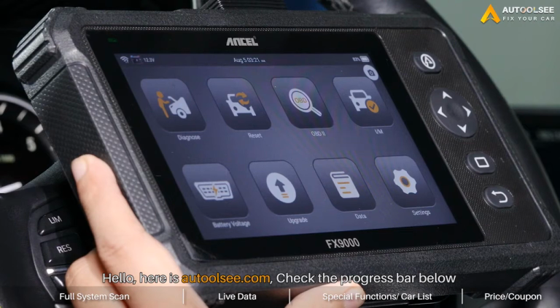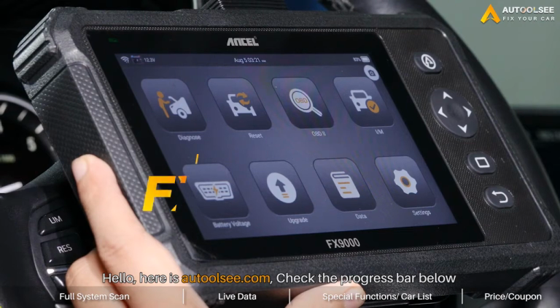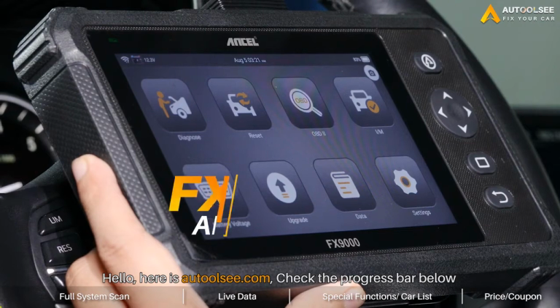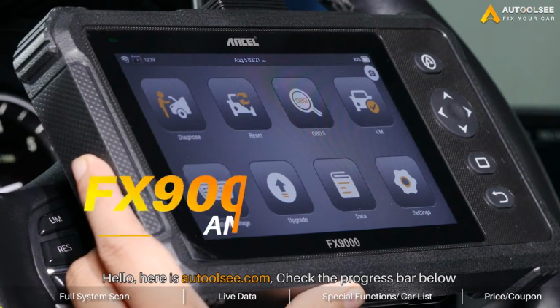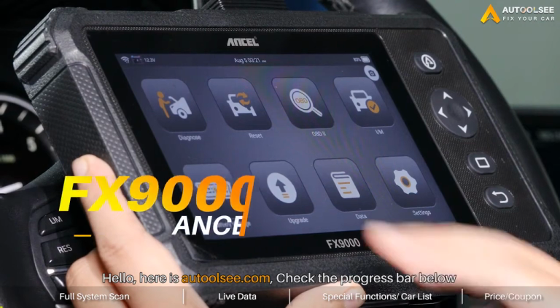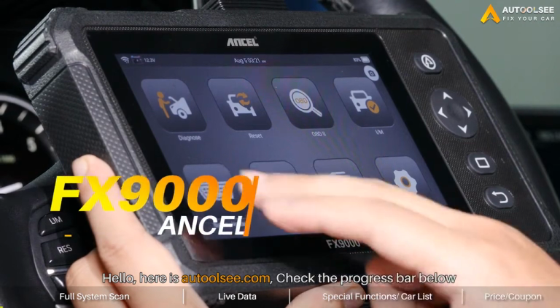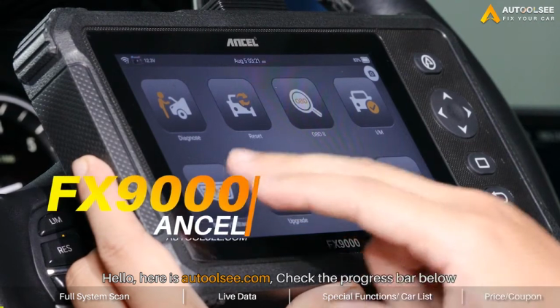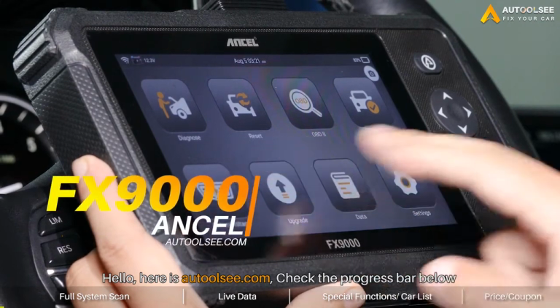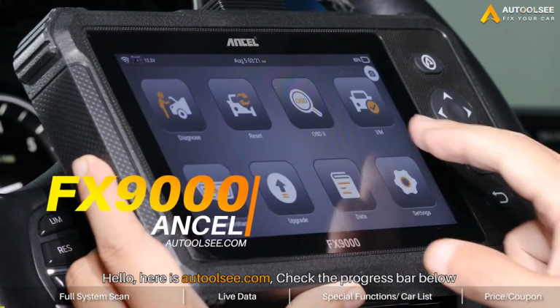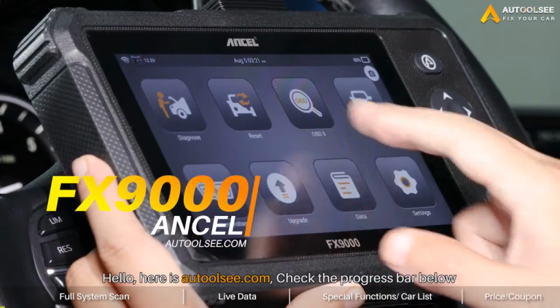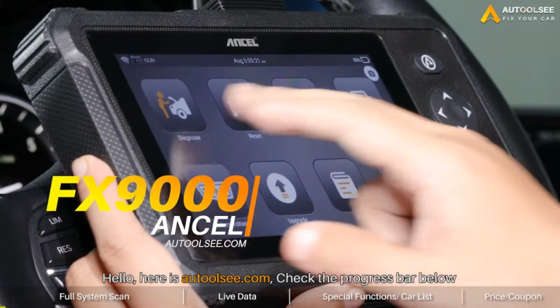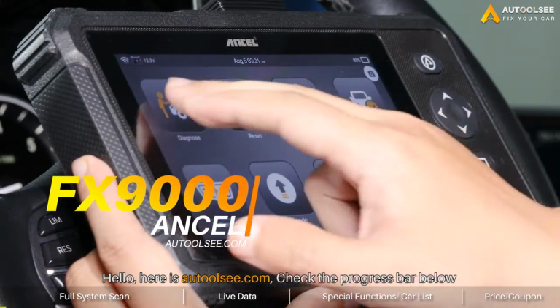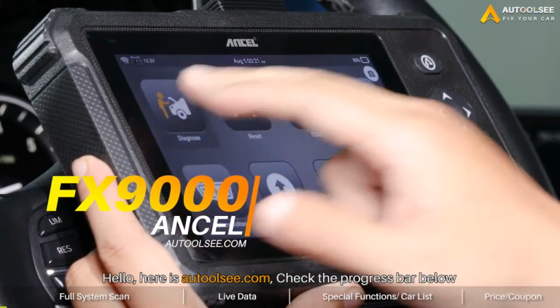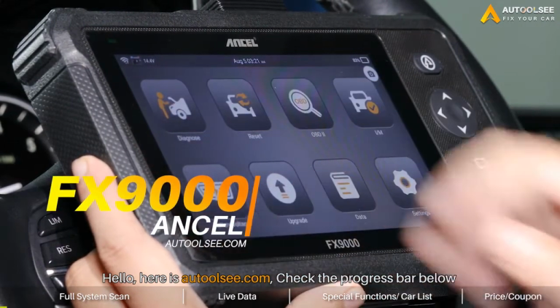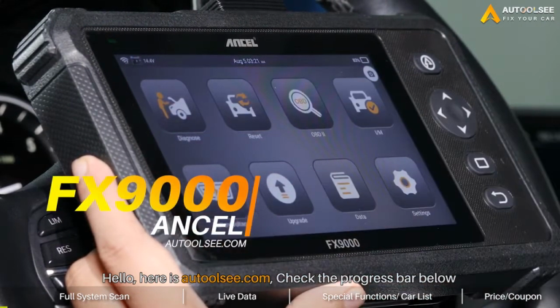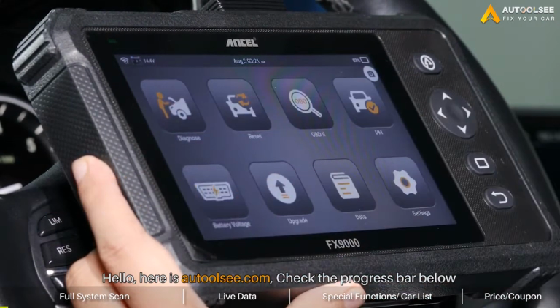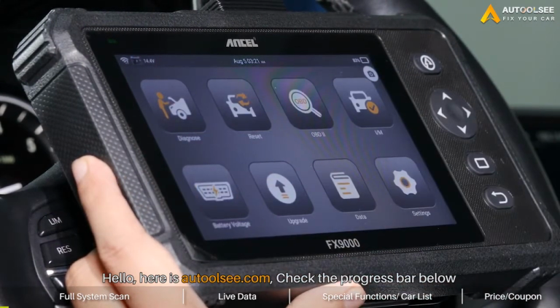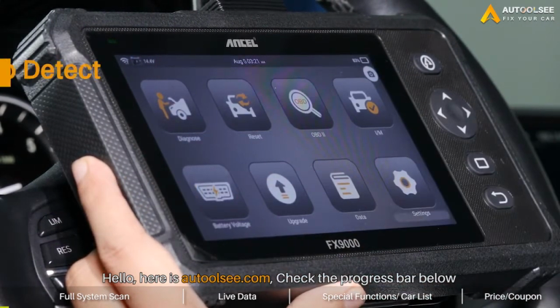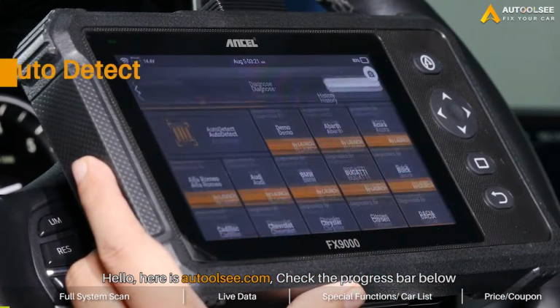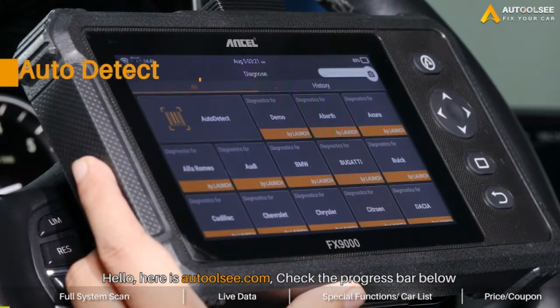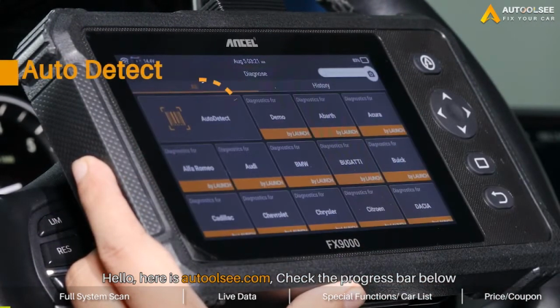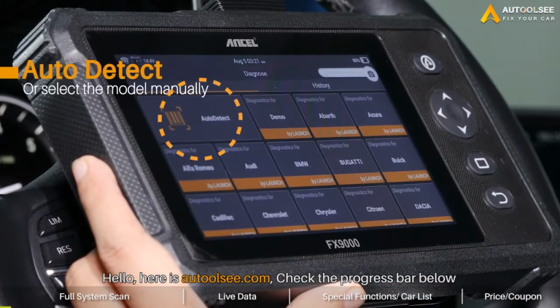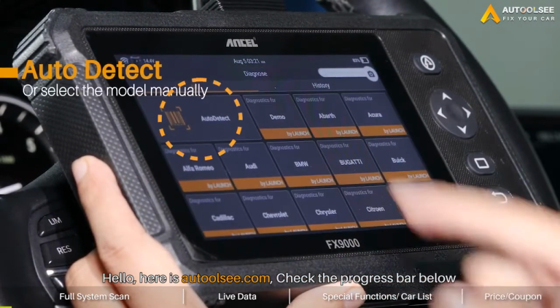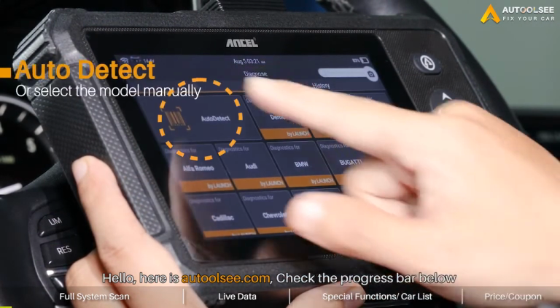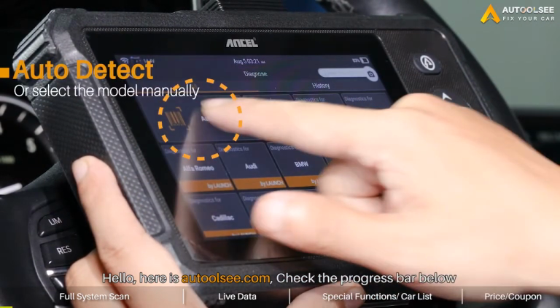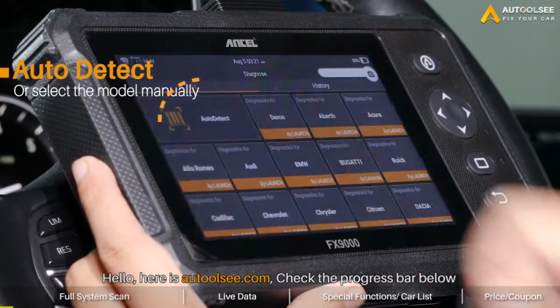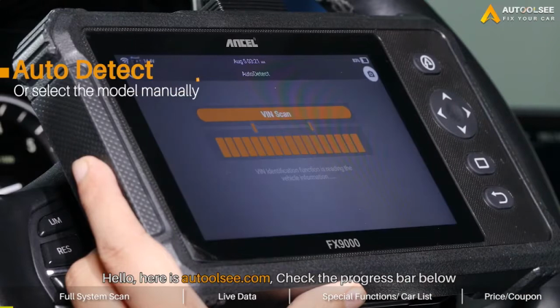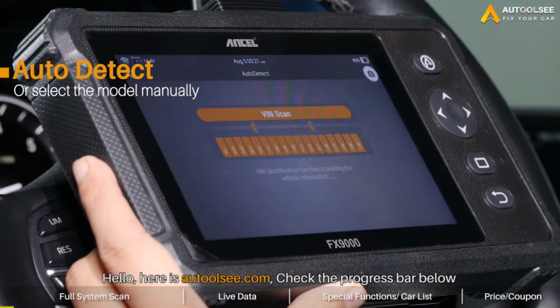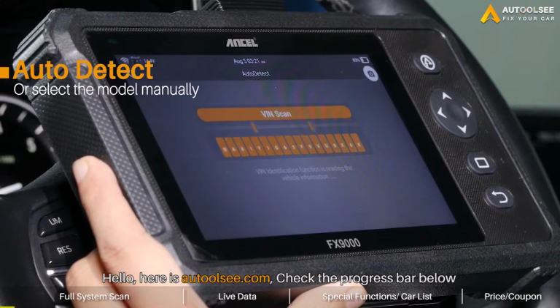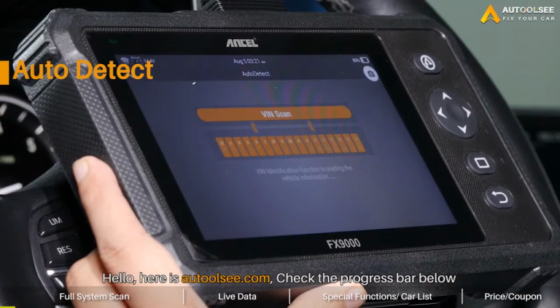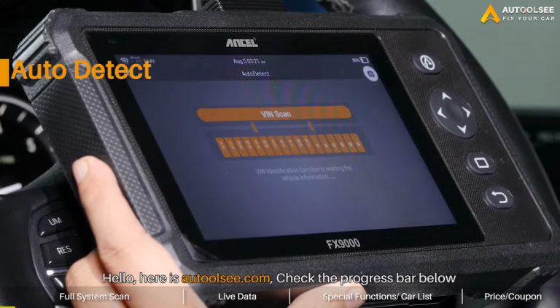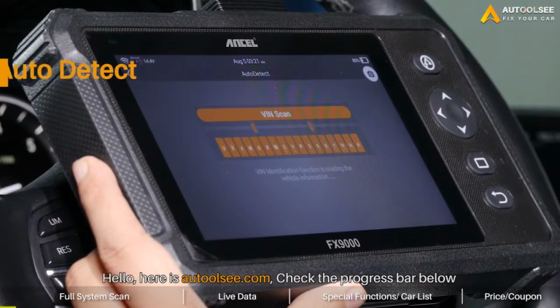Hello, everyone. Here is O2C. Today, I'll introduce a new tool to you, the LAUNCH FX9000.